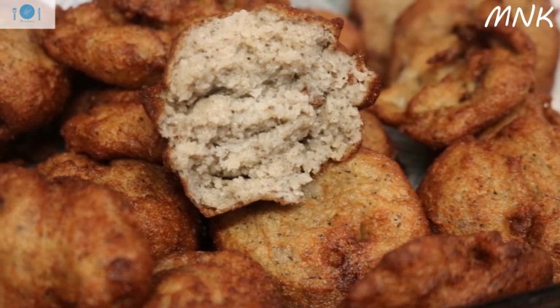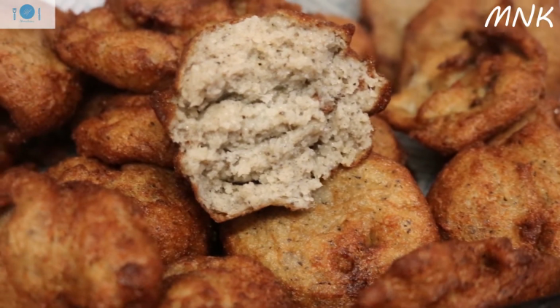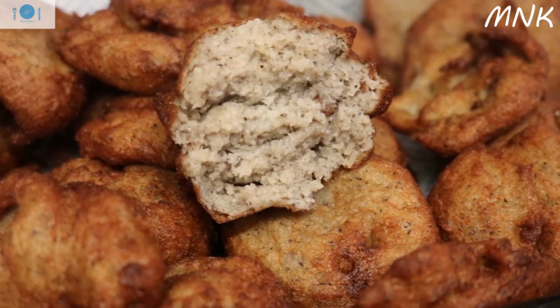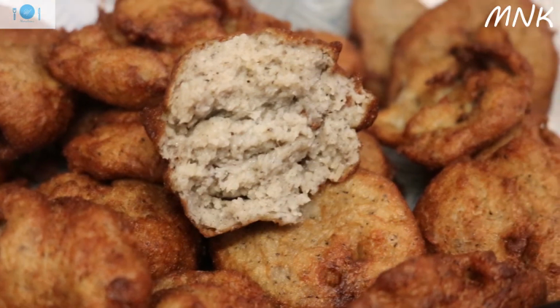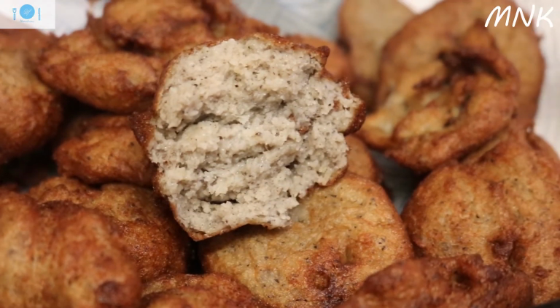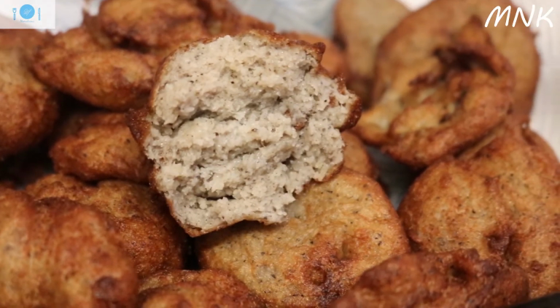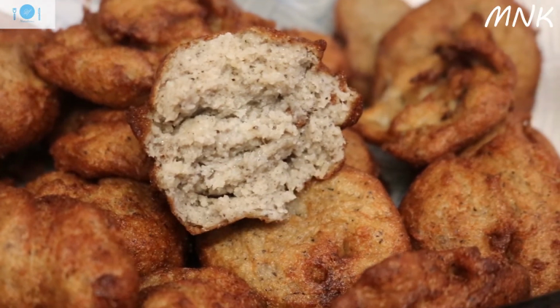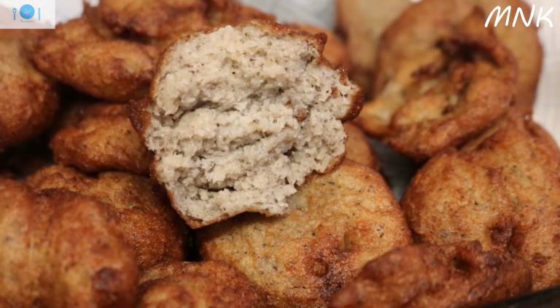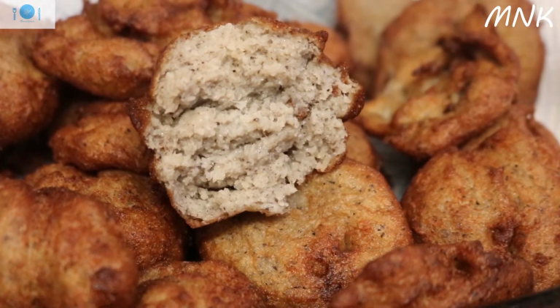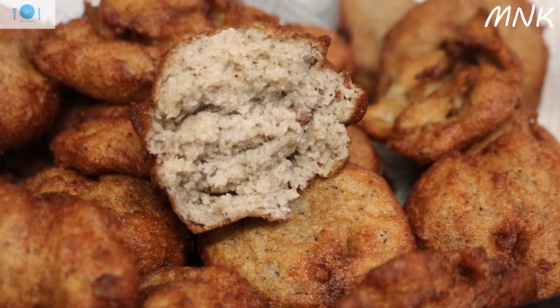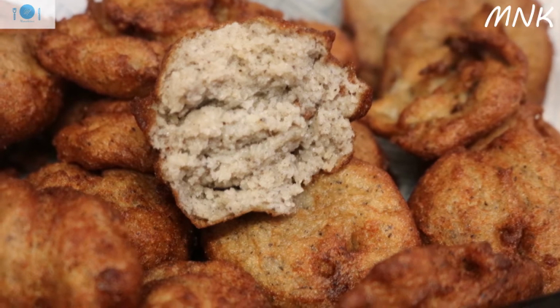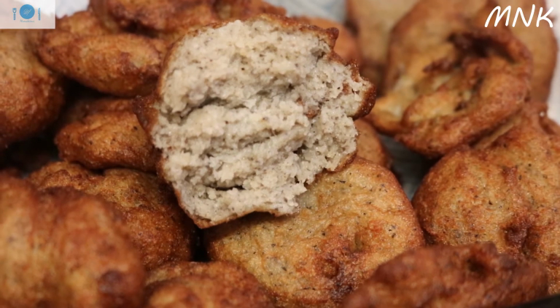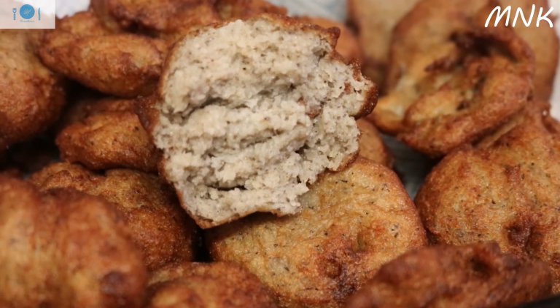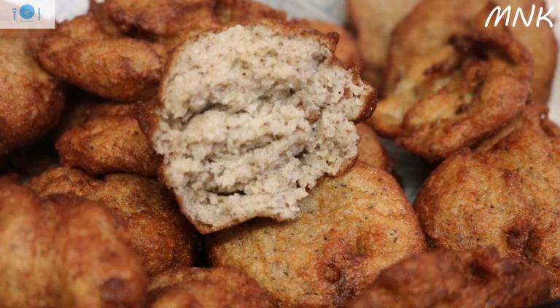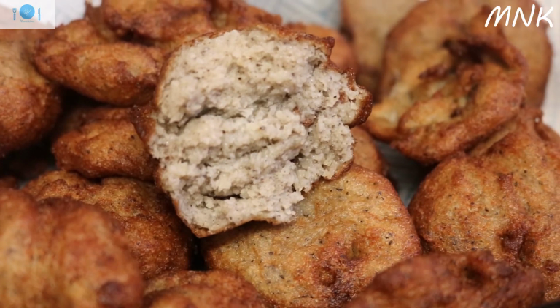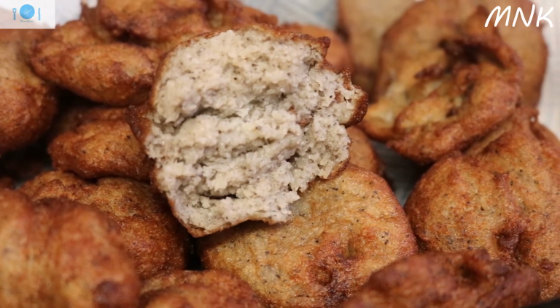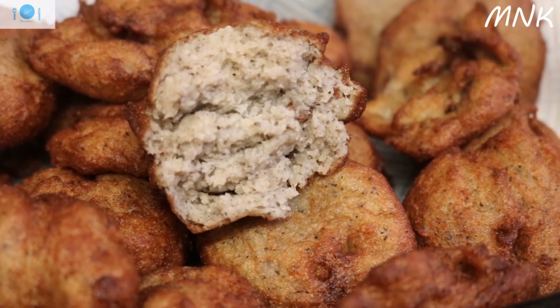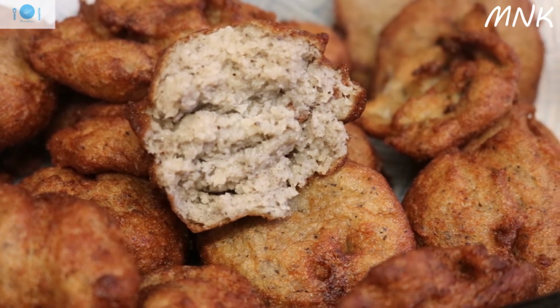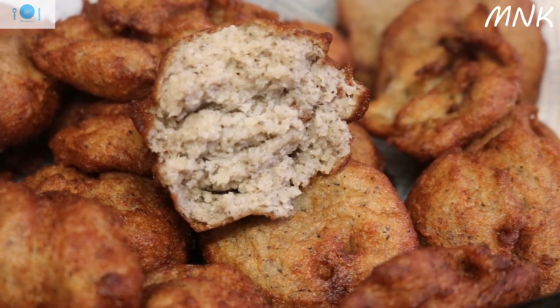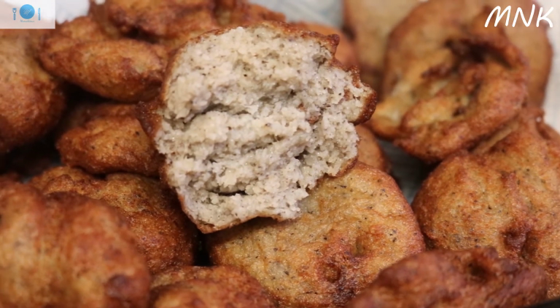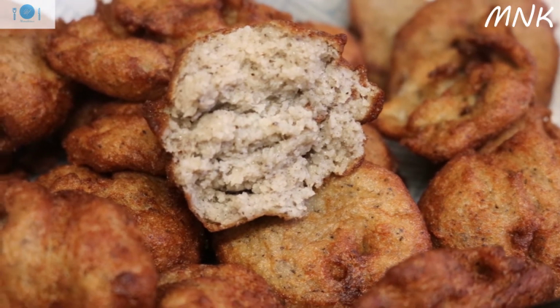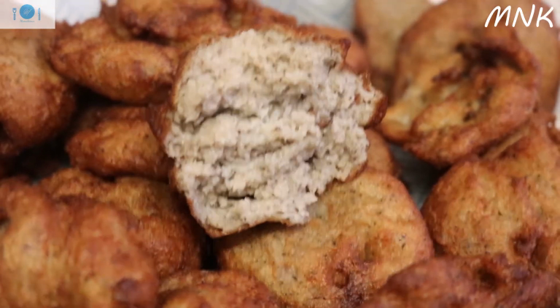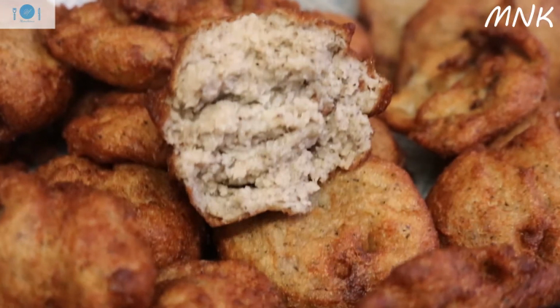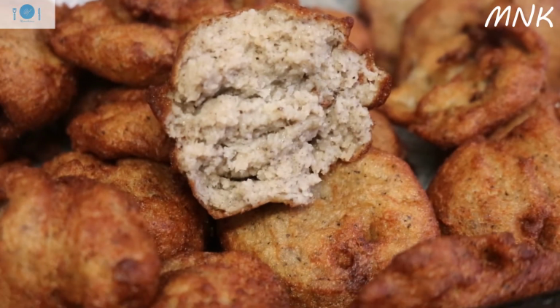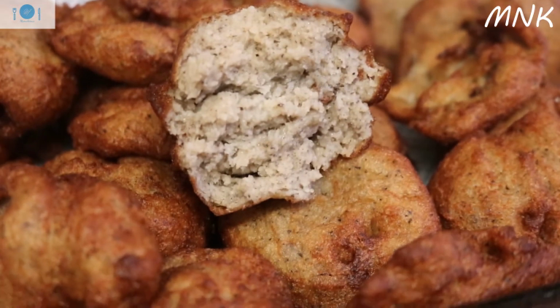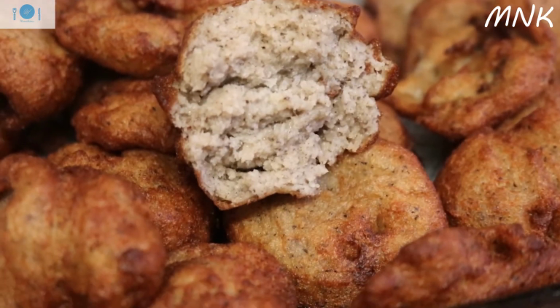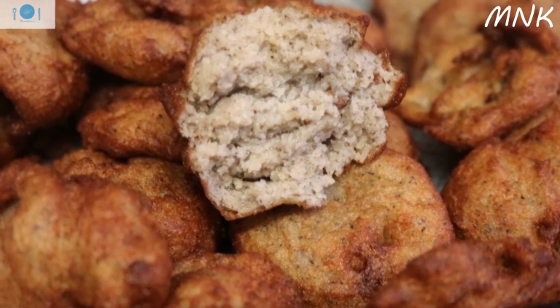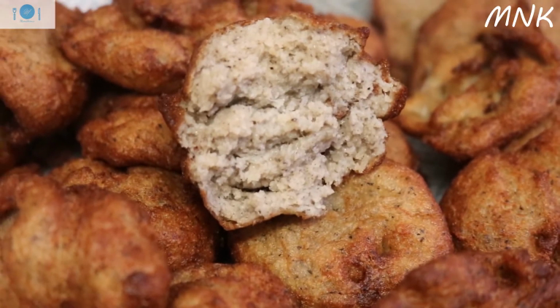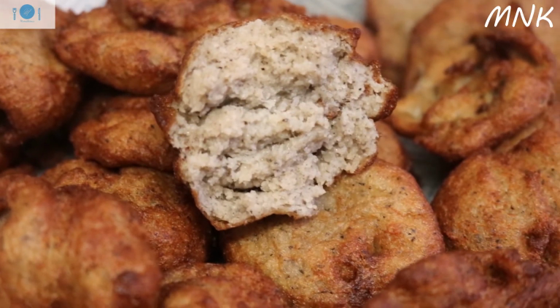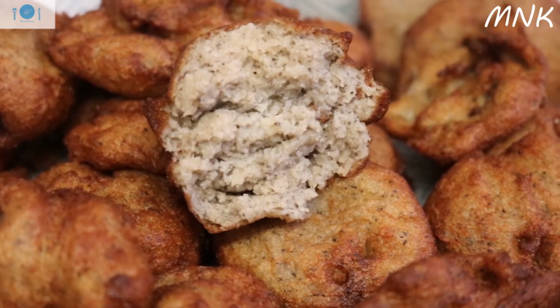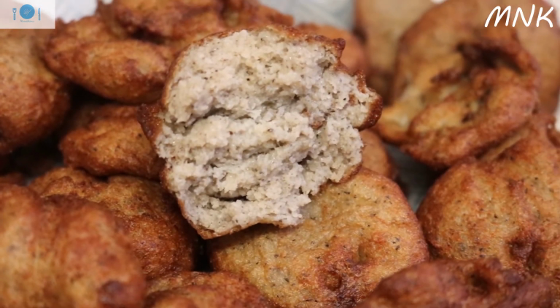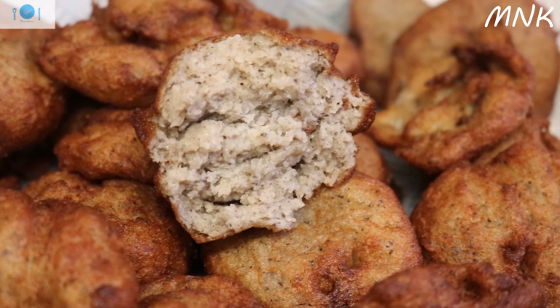It's pure black-eyed beans — nothing else. That's how Ghanaian Kose looks. Go to my channel and make yours.